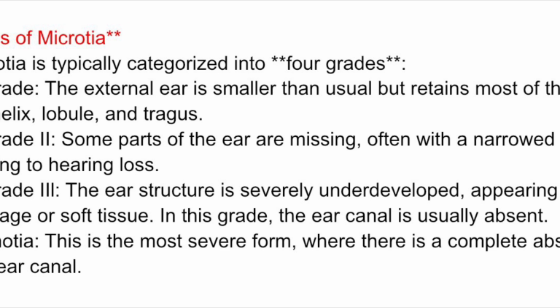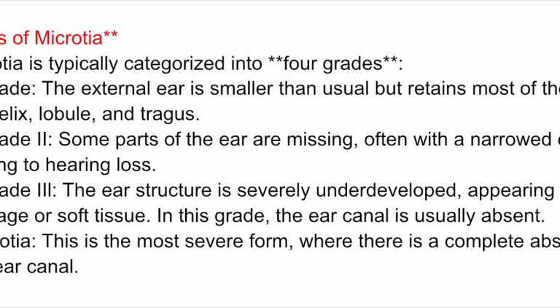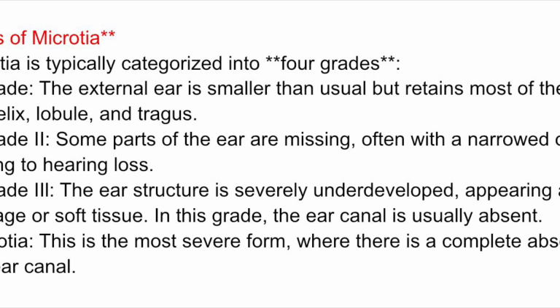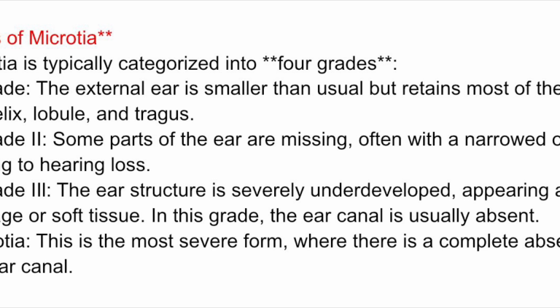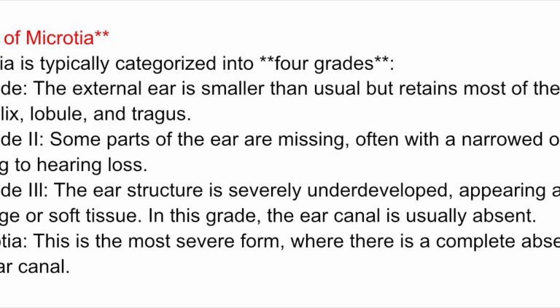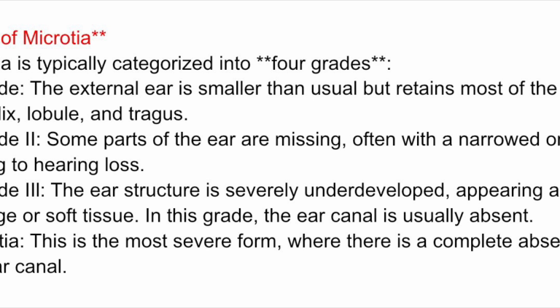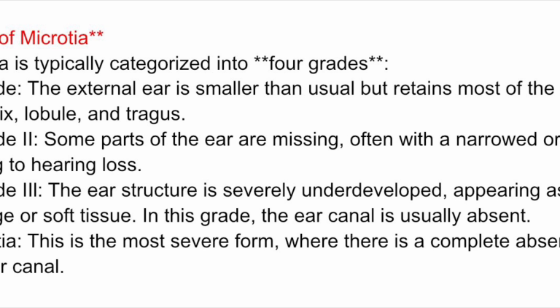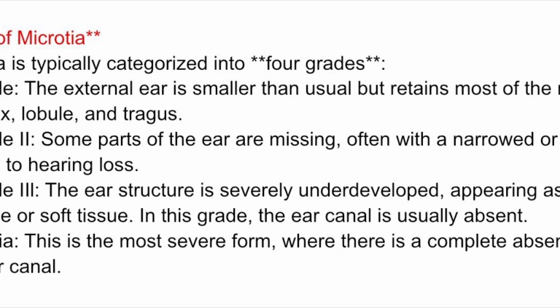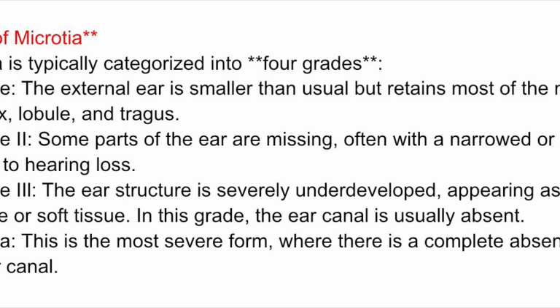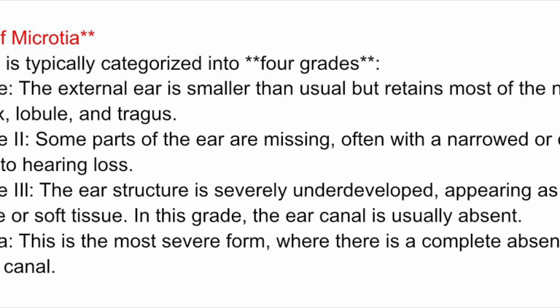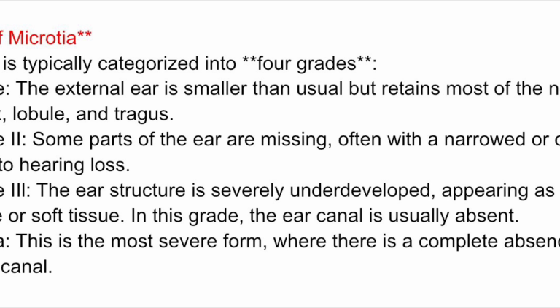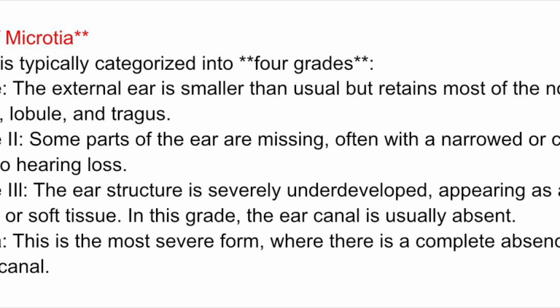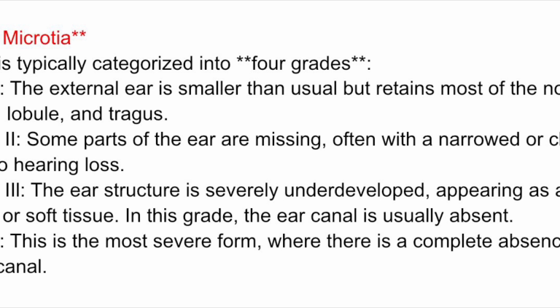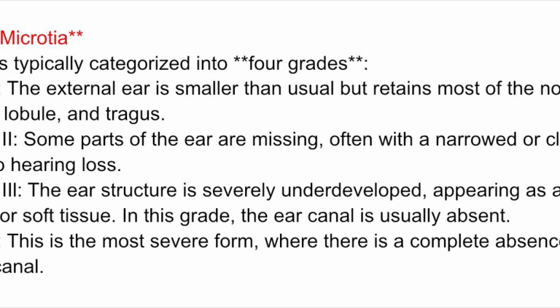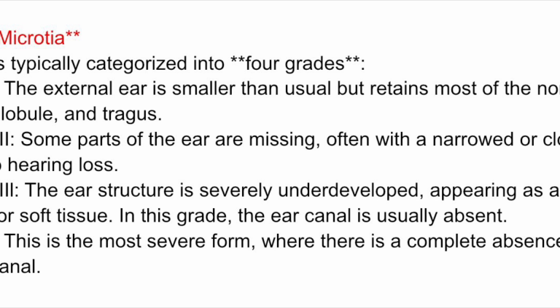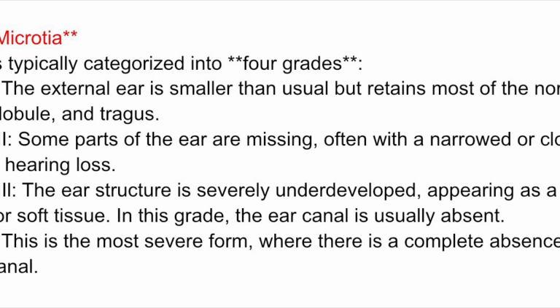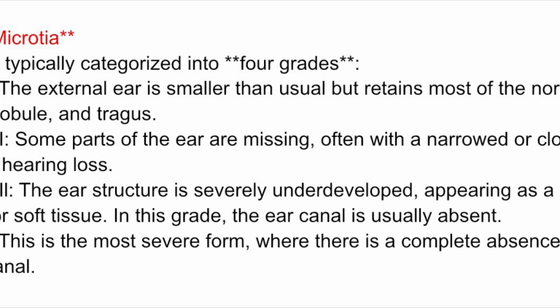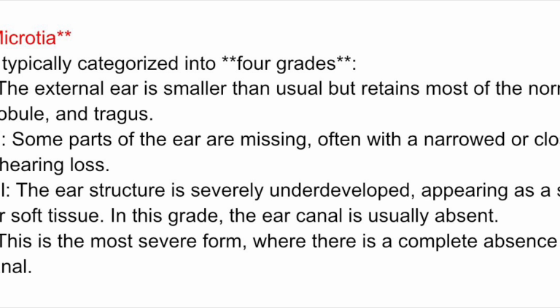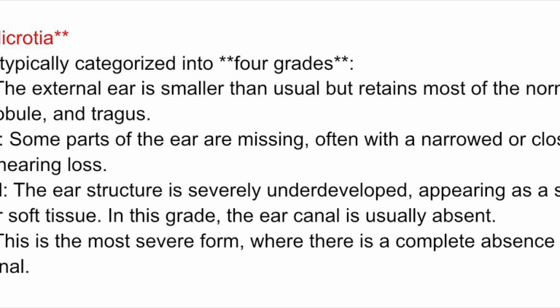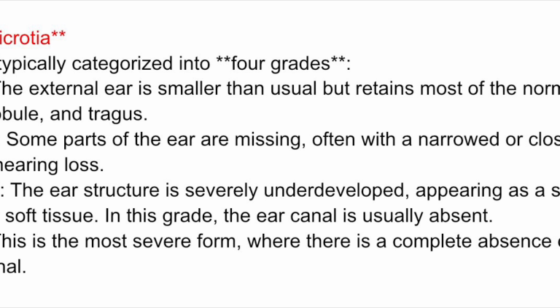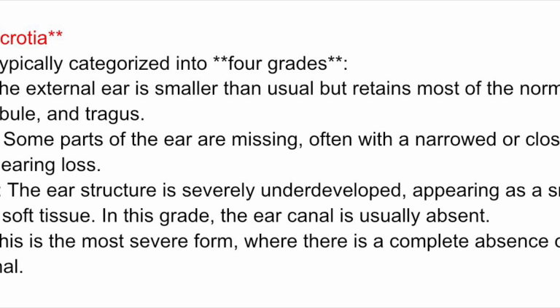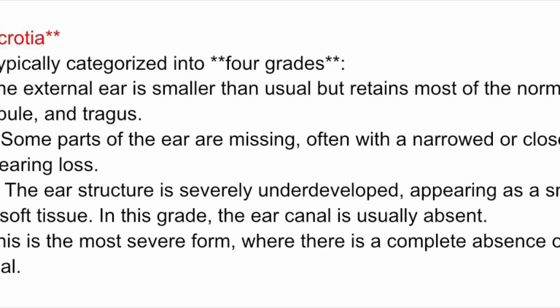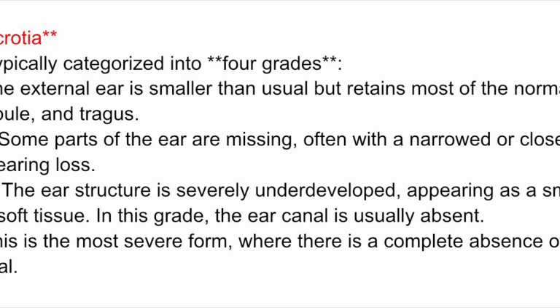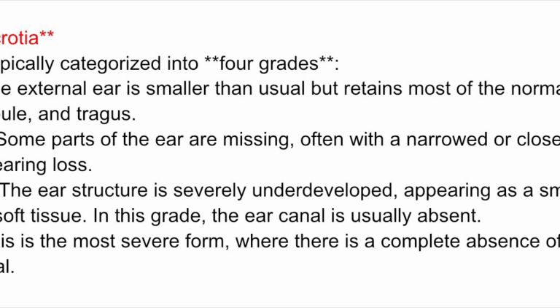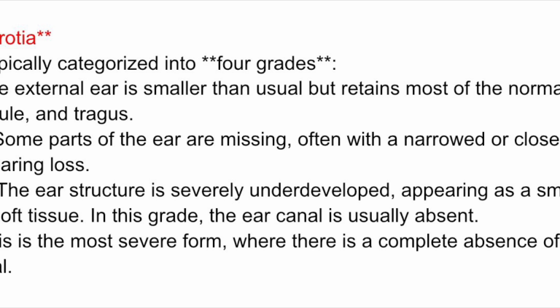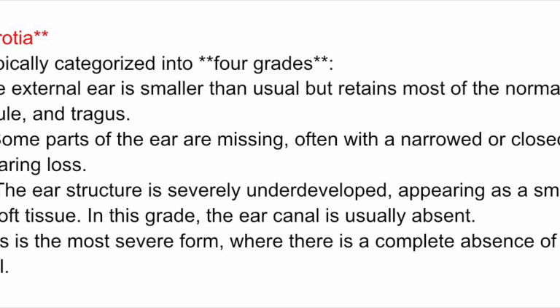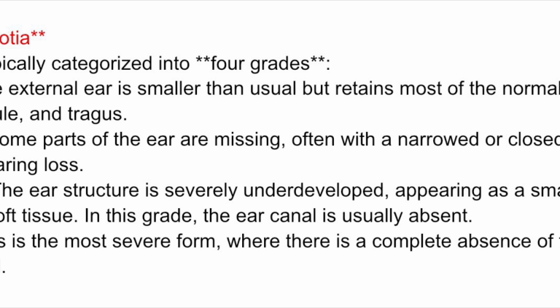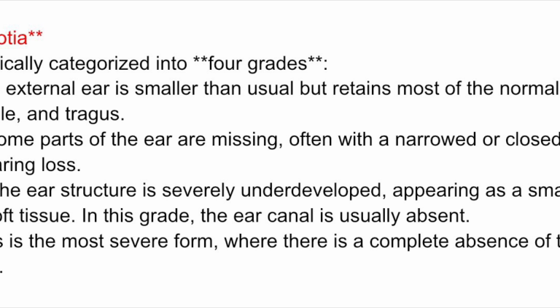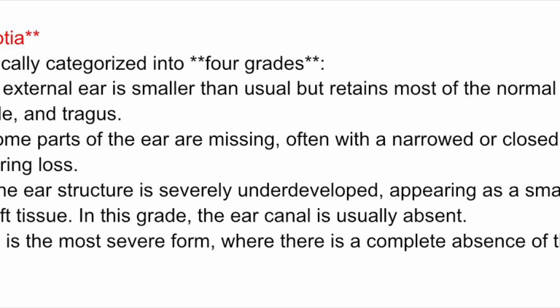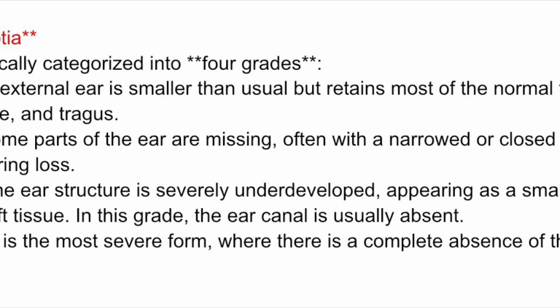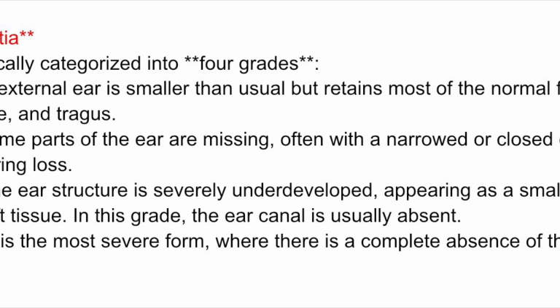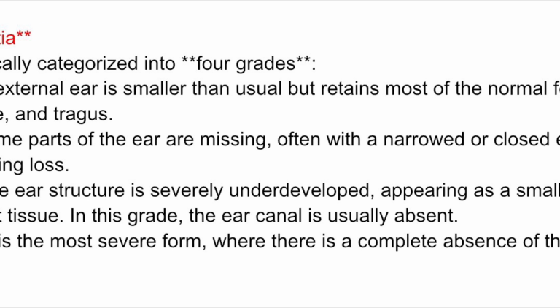Grade II: some parts of the ear are missing, often with a narrowed or closed ear canal, leading to hearing loss.